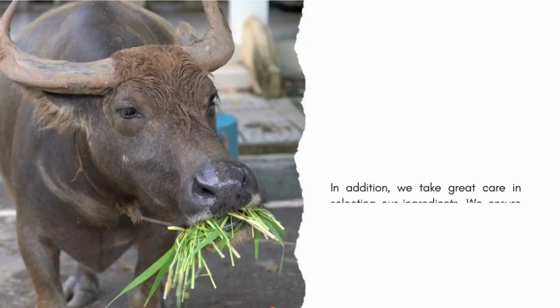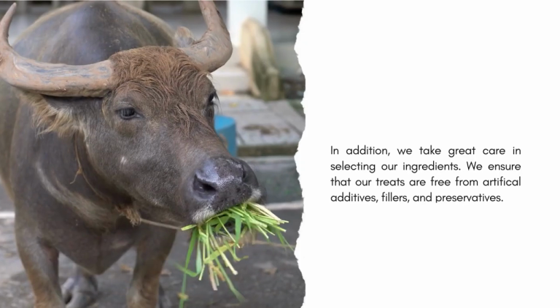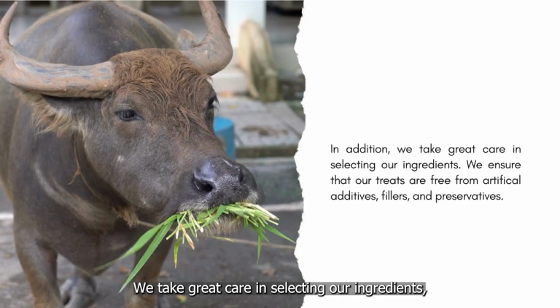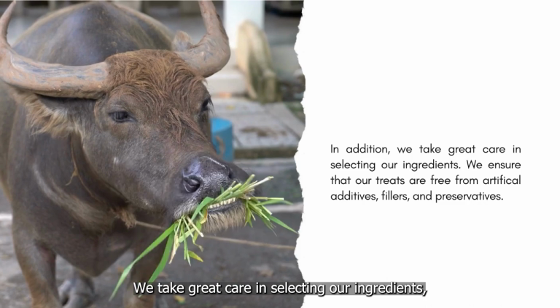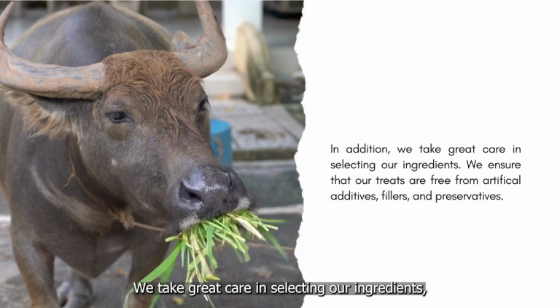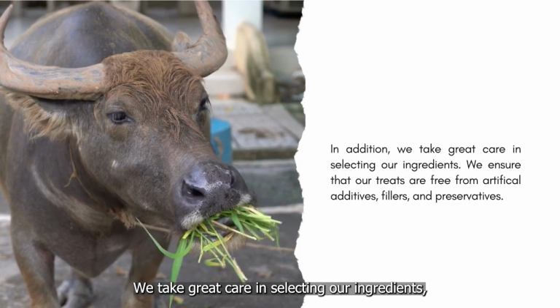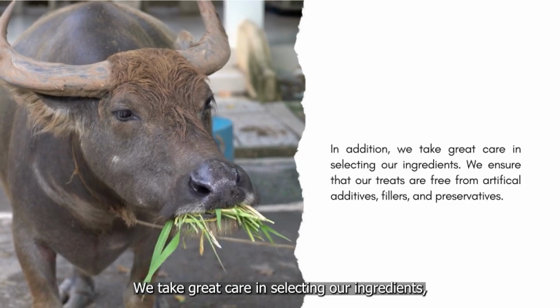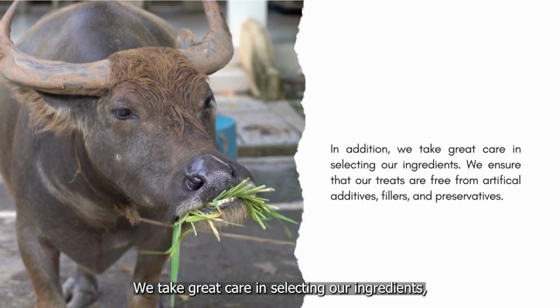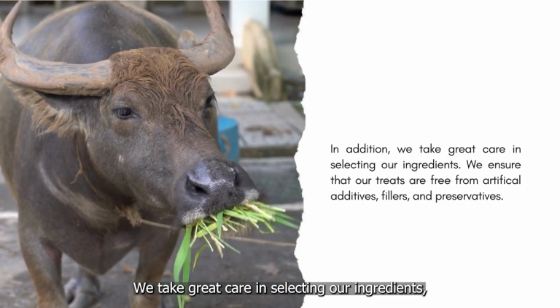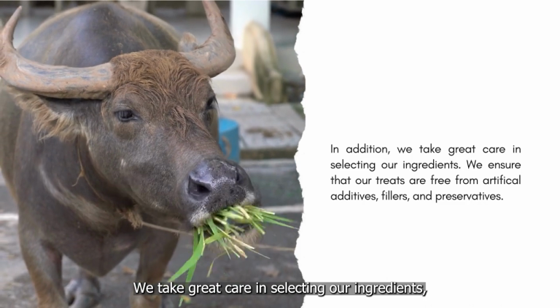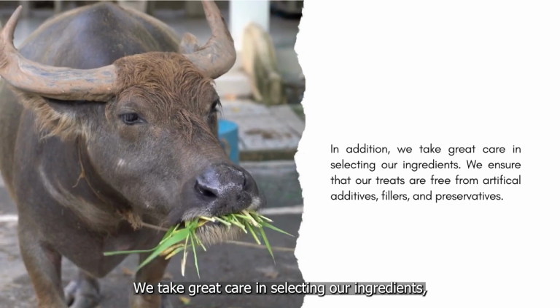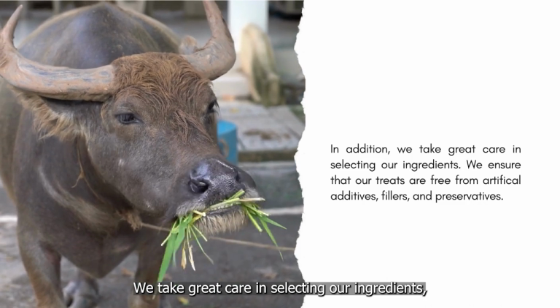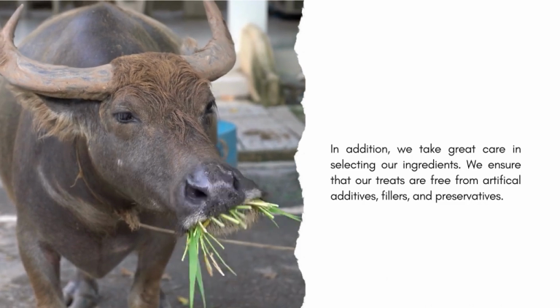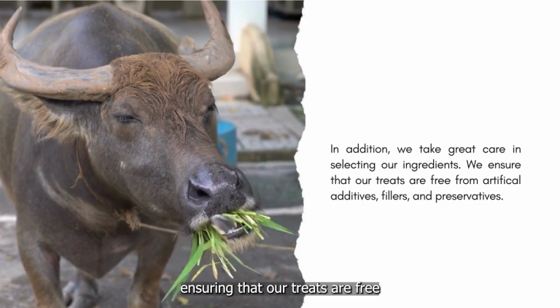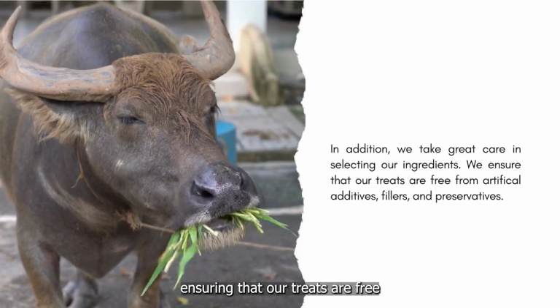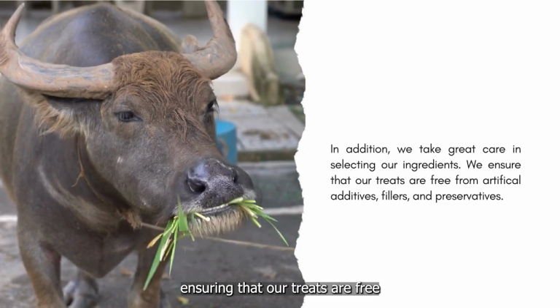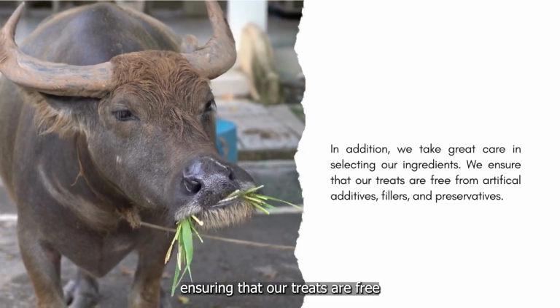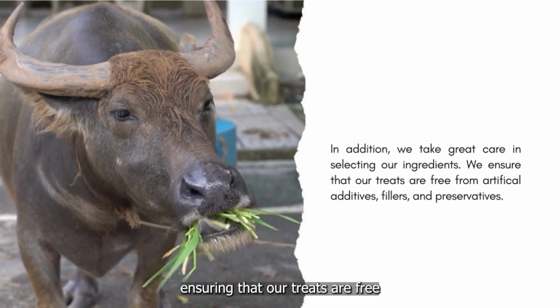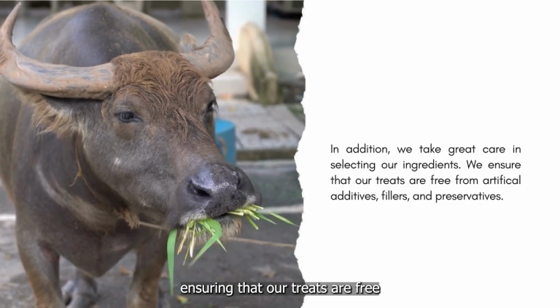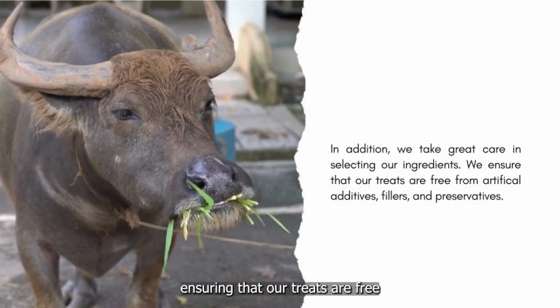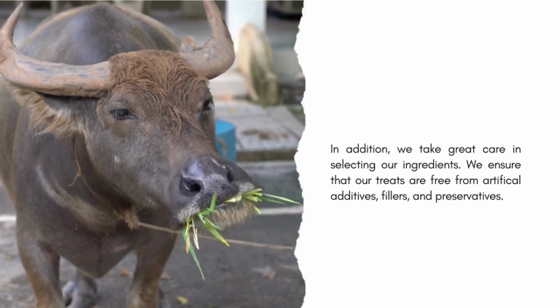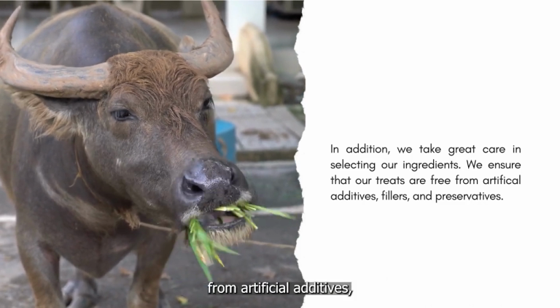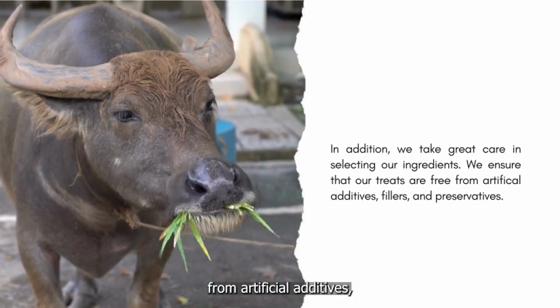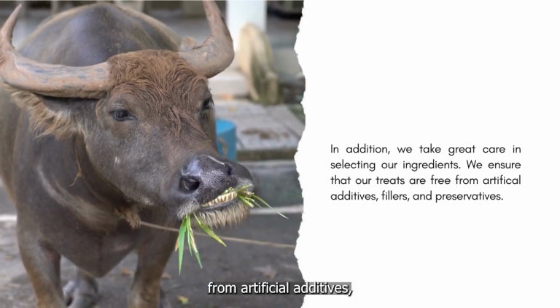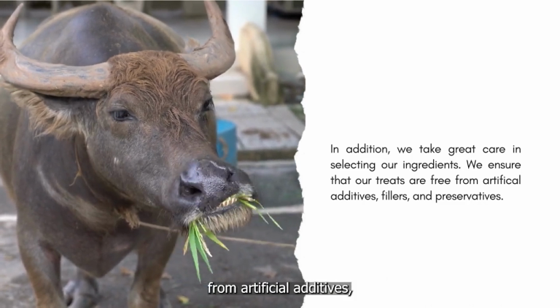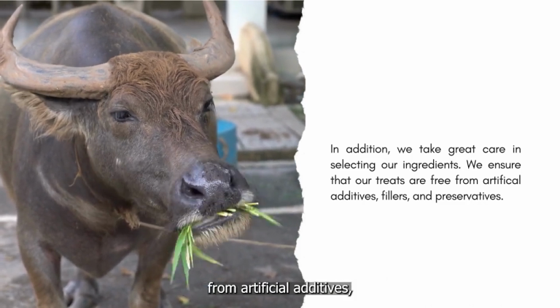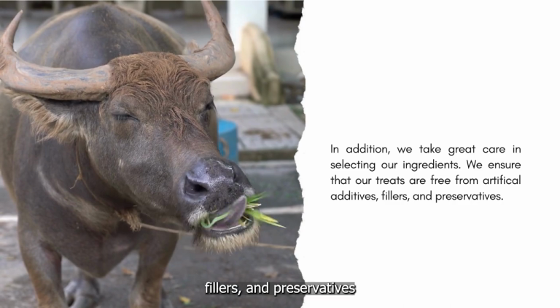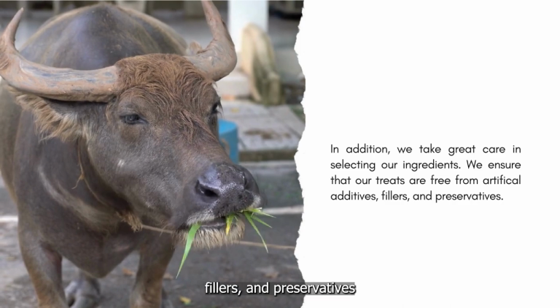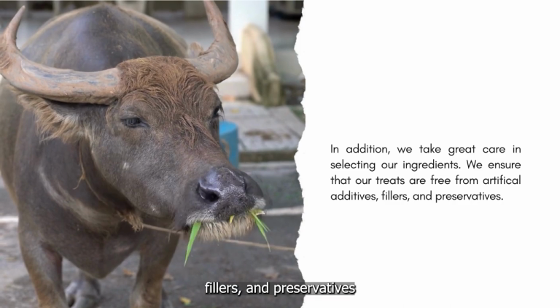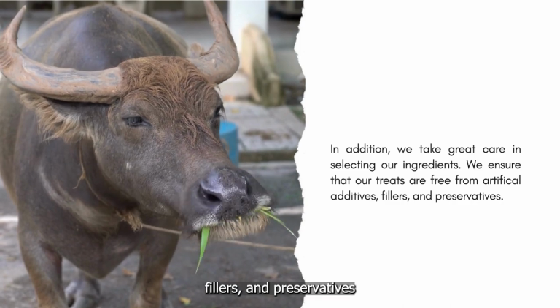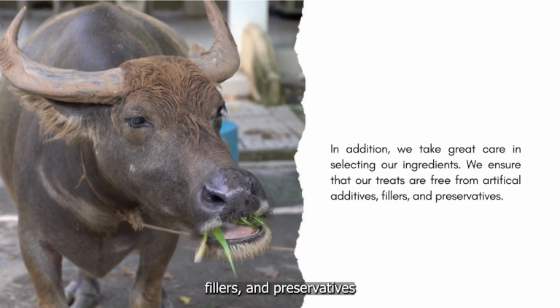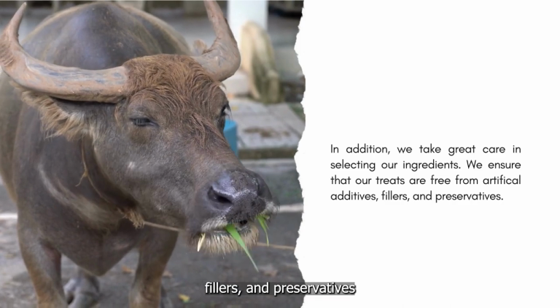We take great care in selecting our ingredients, ensuring that our treats are free from artificial additives, fillers, and preservatives.